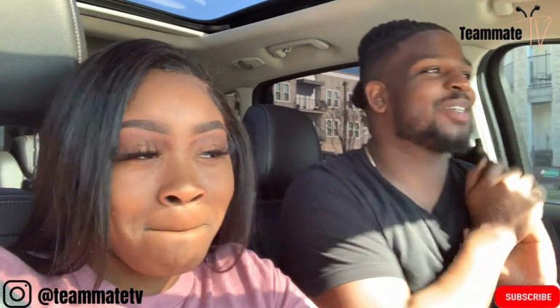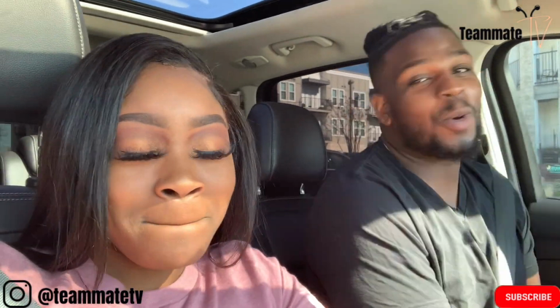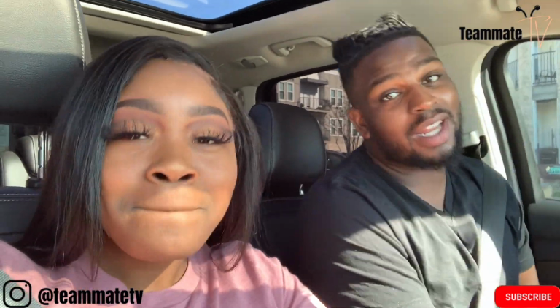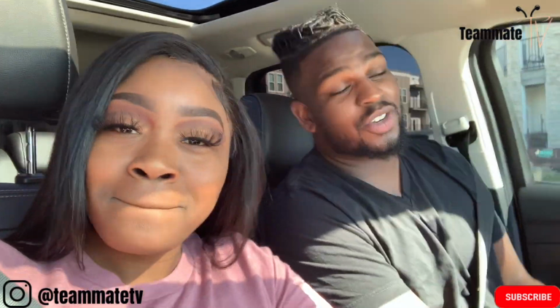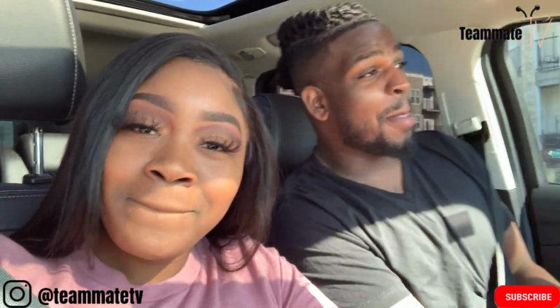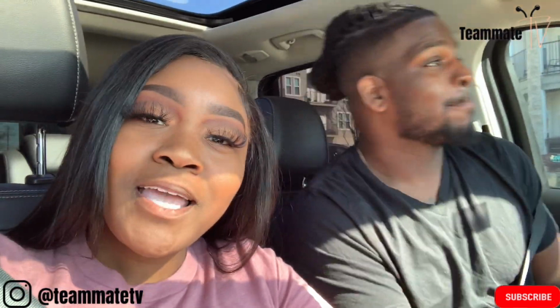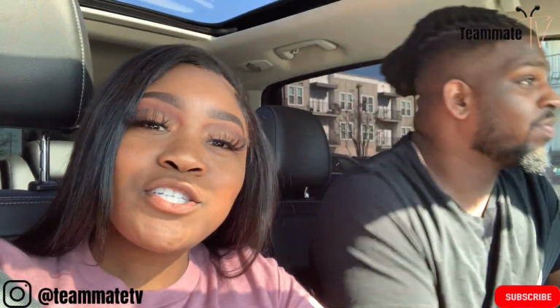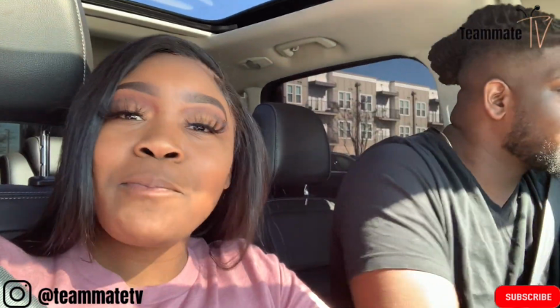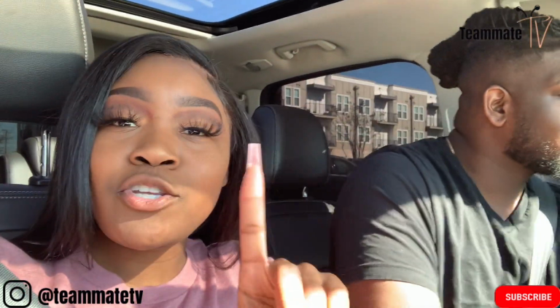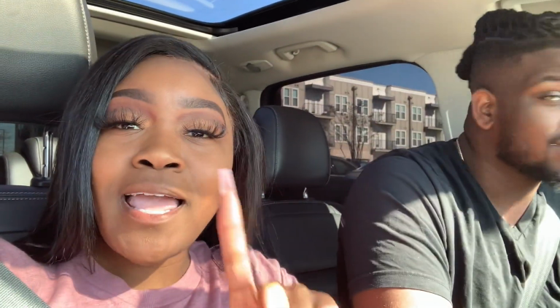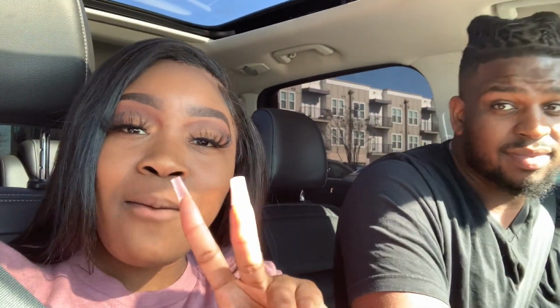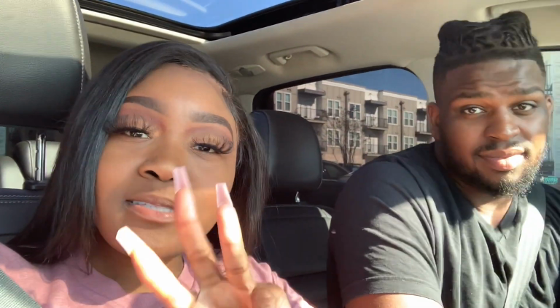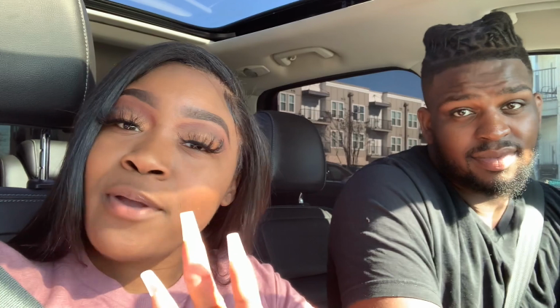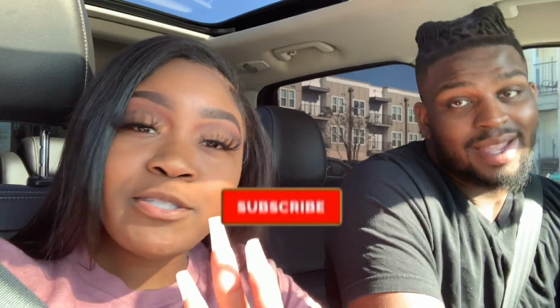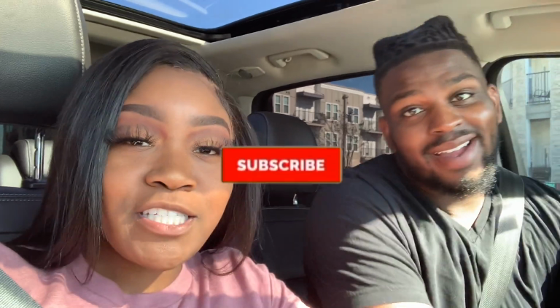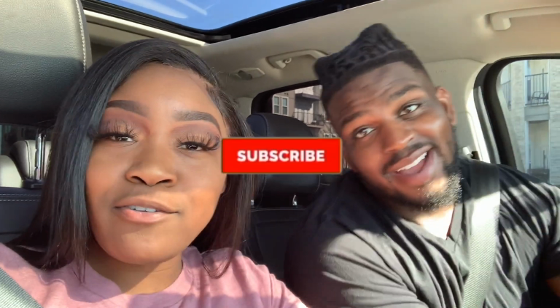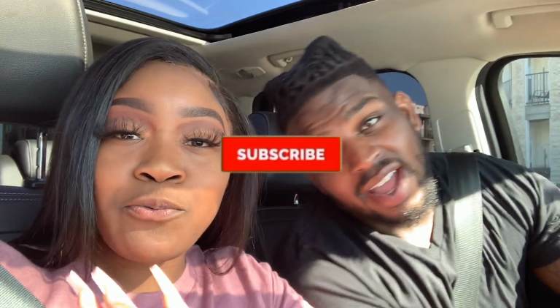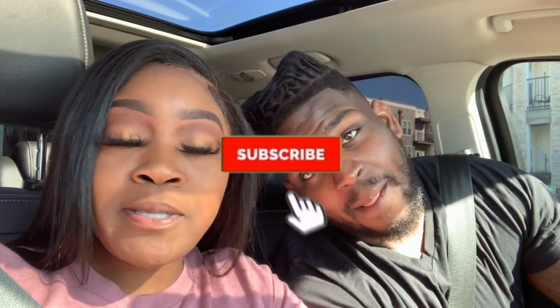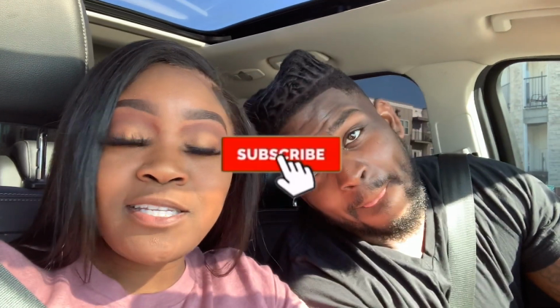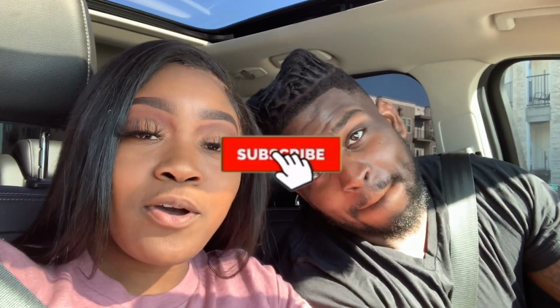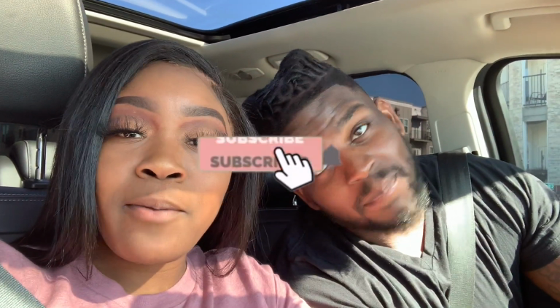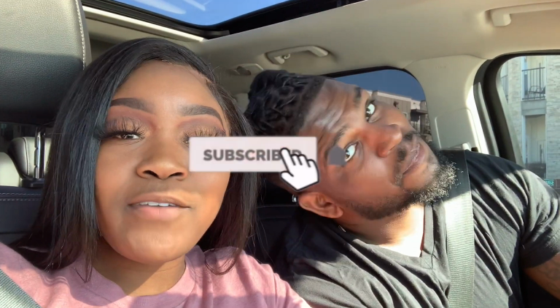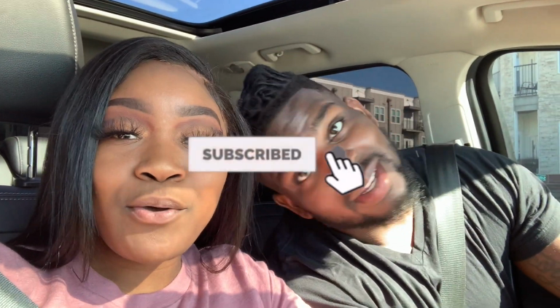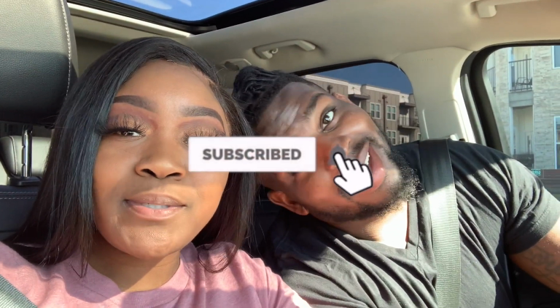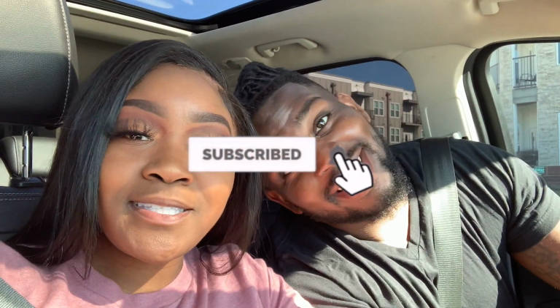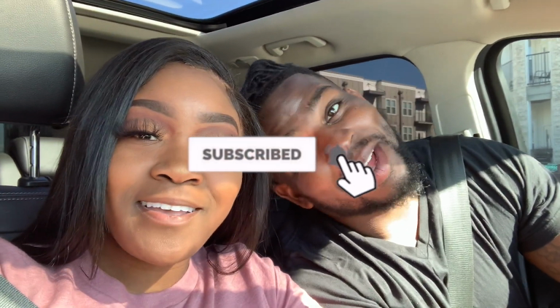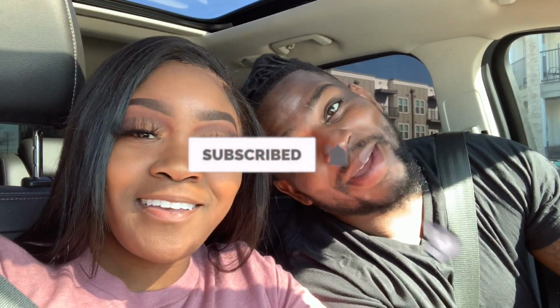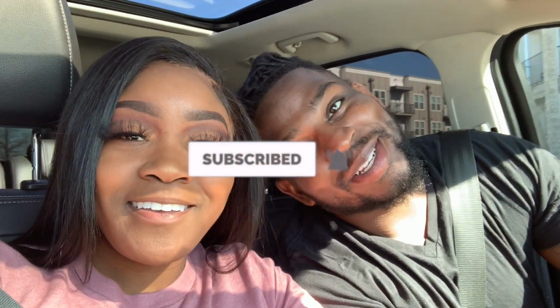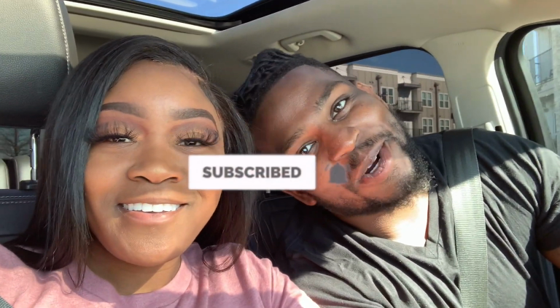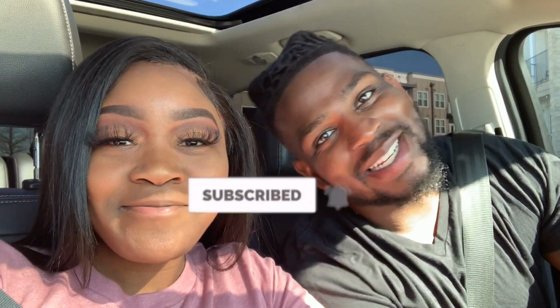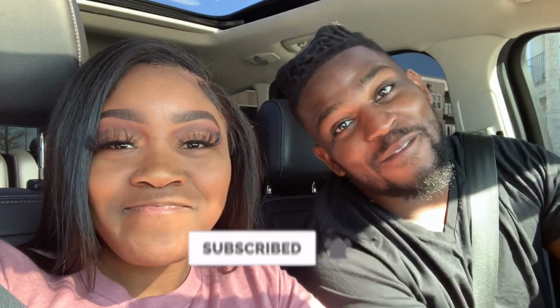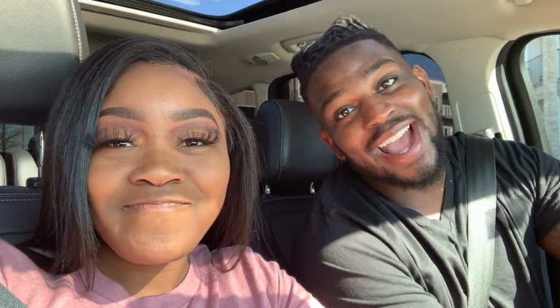Make sure you like, comment, and subscribe to our channel so you won't miss any upcoming videos, and hit that bell so you don't miss the fire.